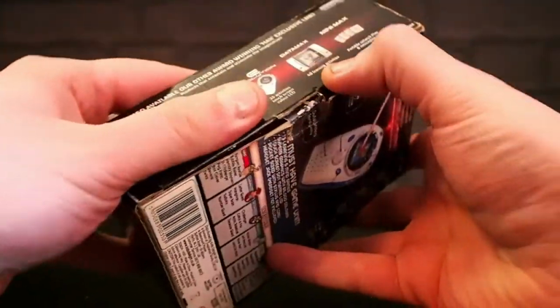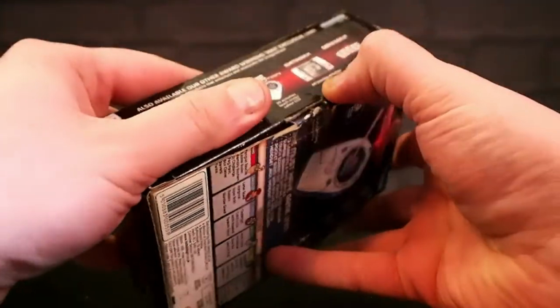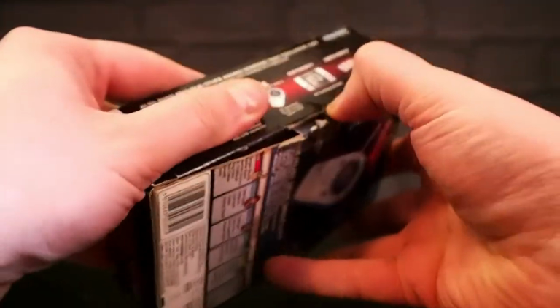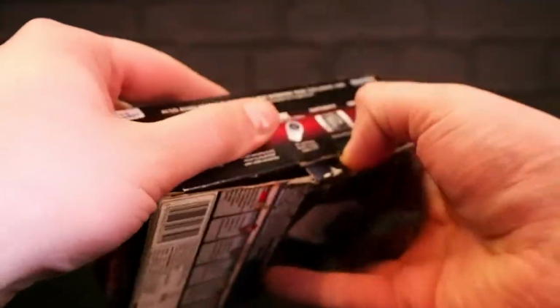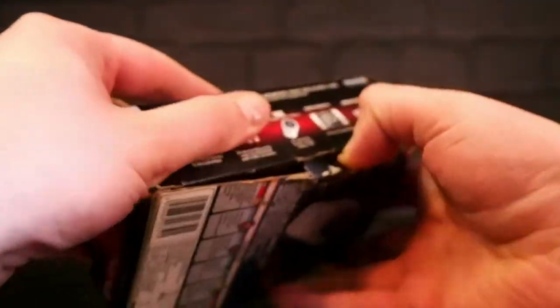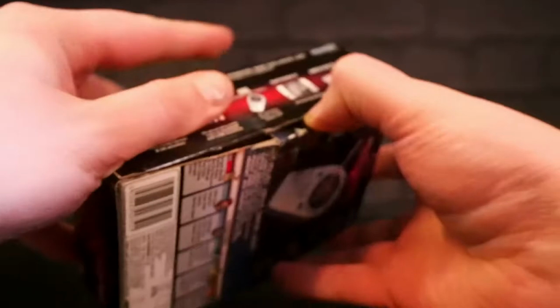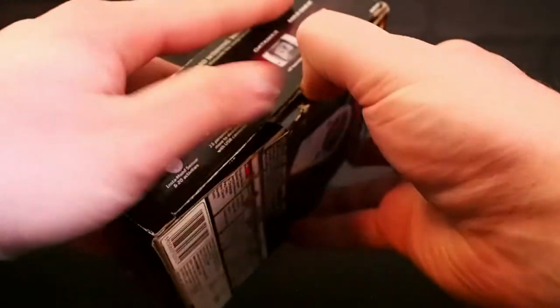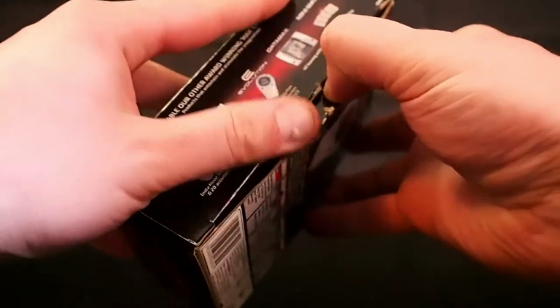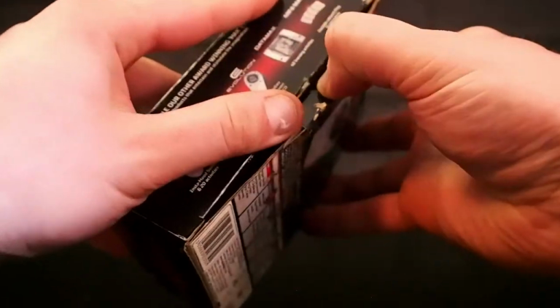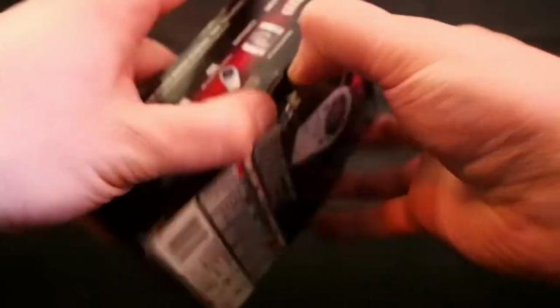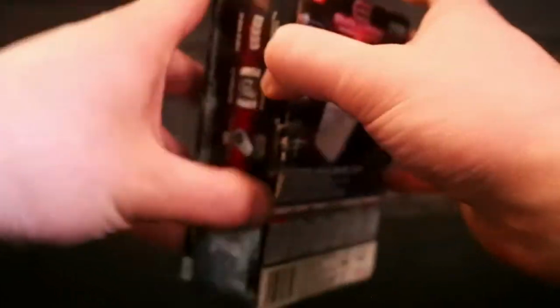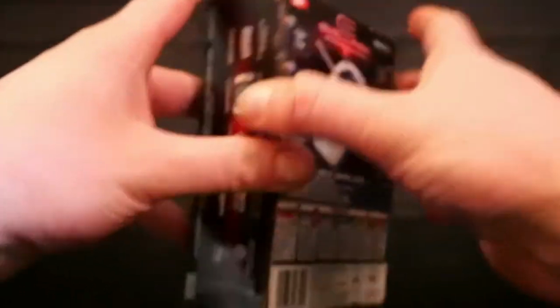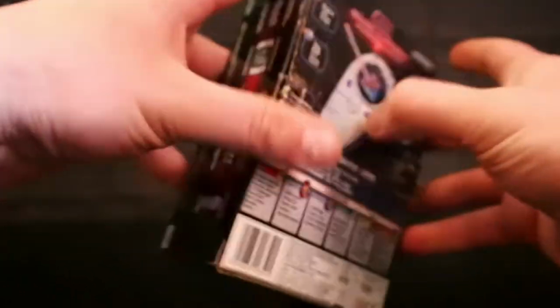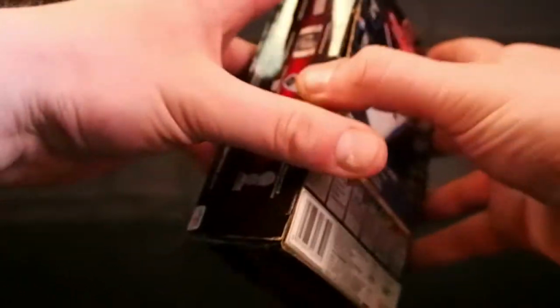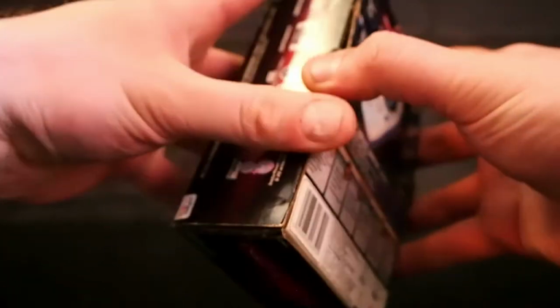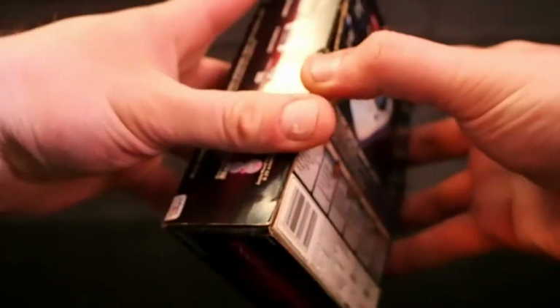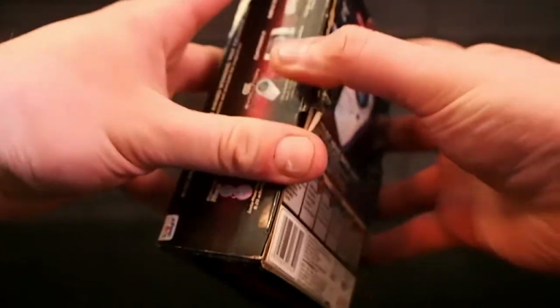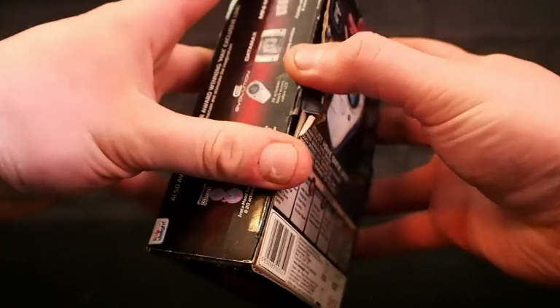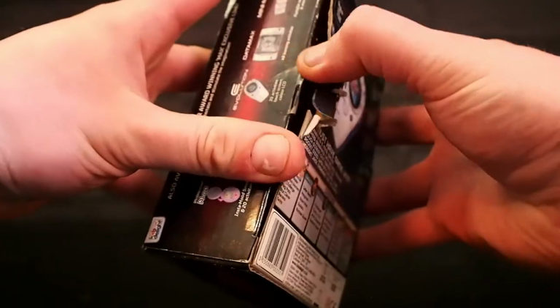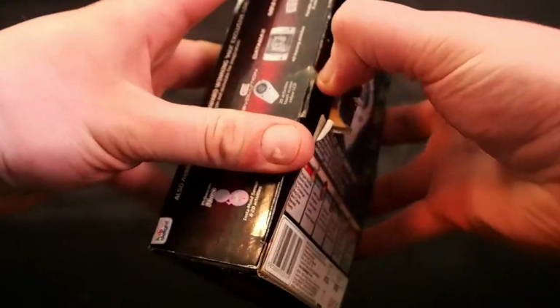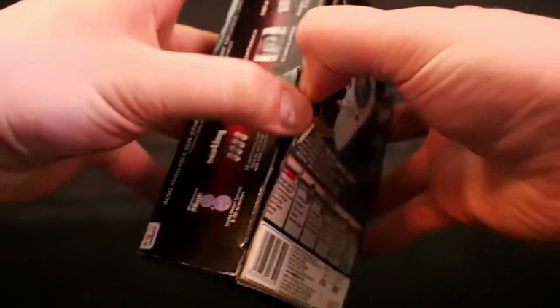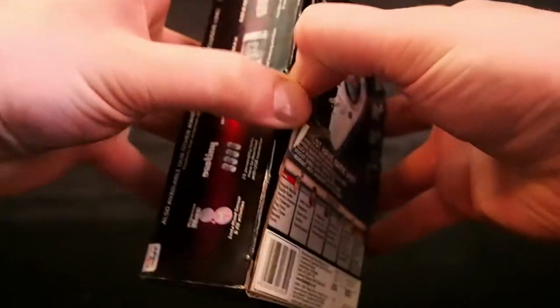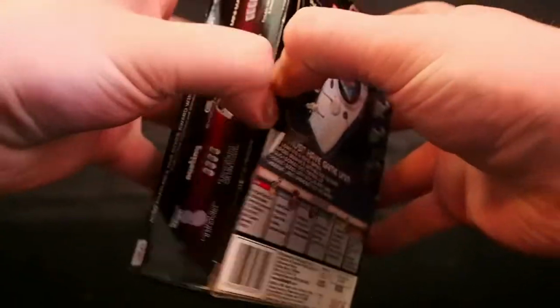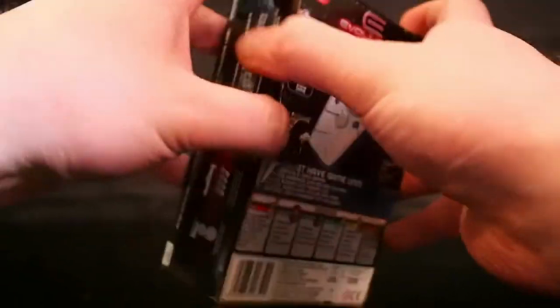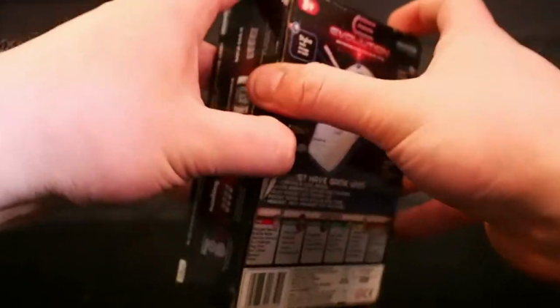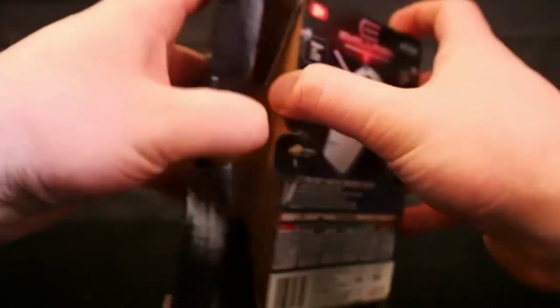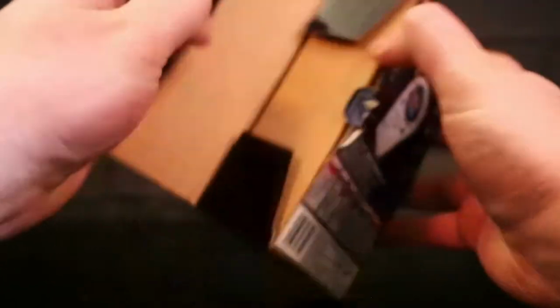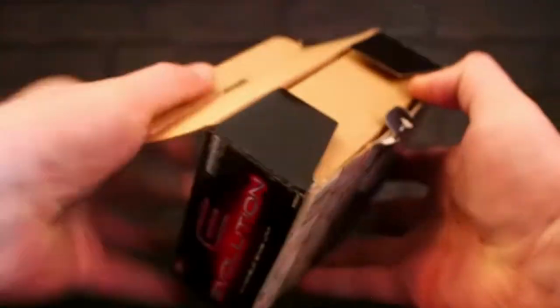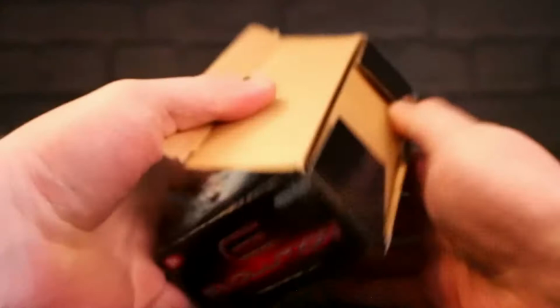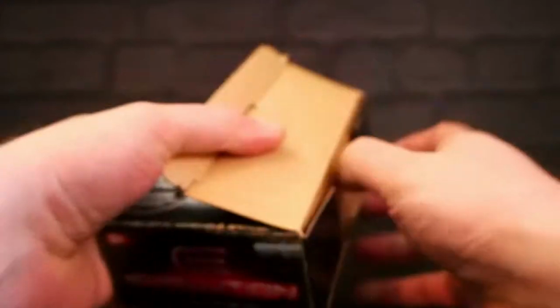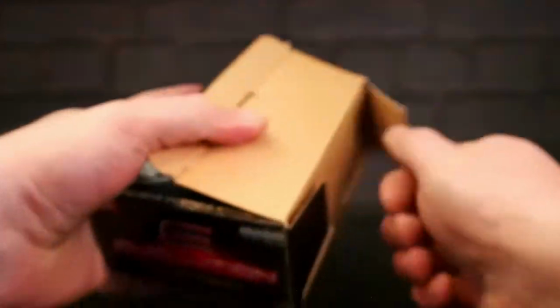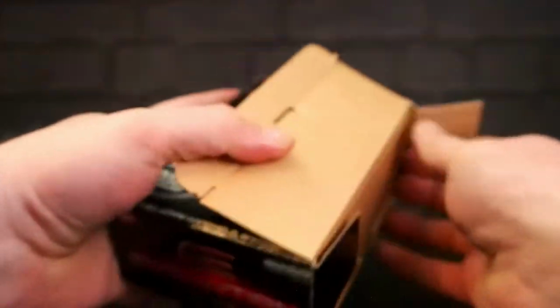Let's have a look at what we've got in the box, if we can get it open. Come on mate, you come out of here.